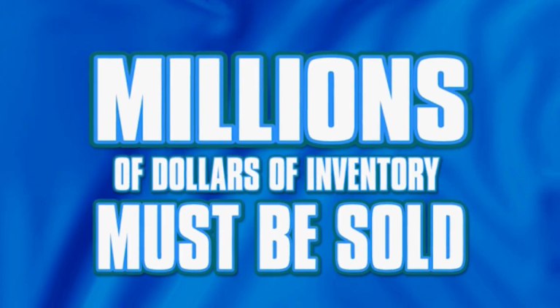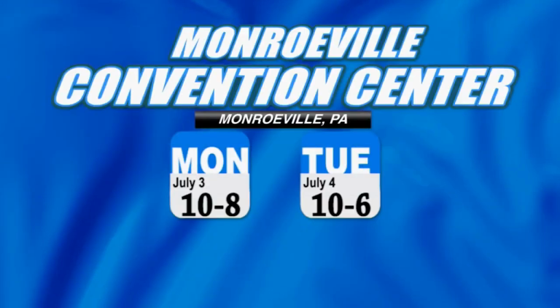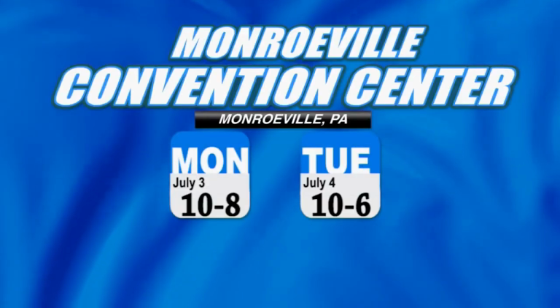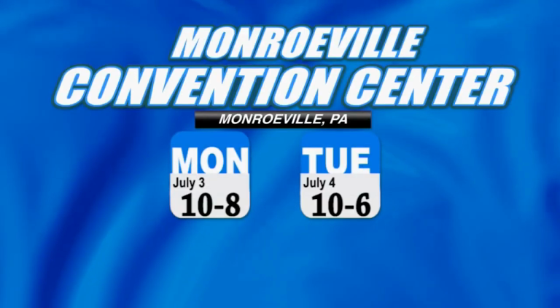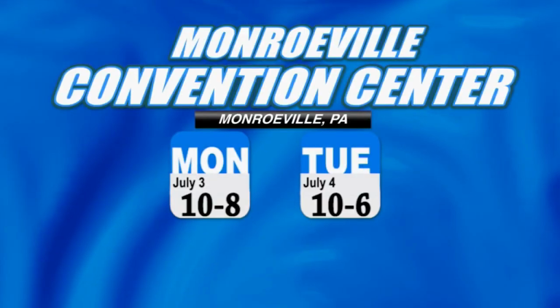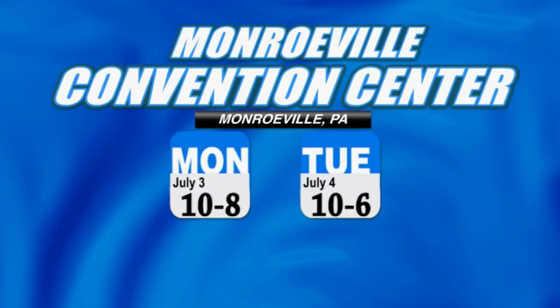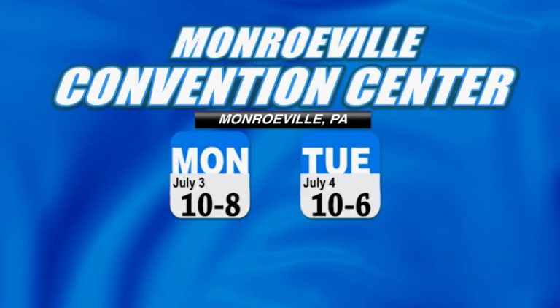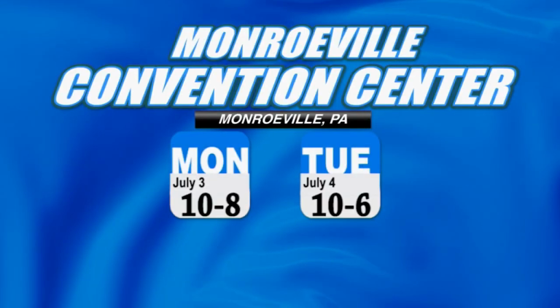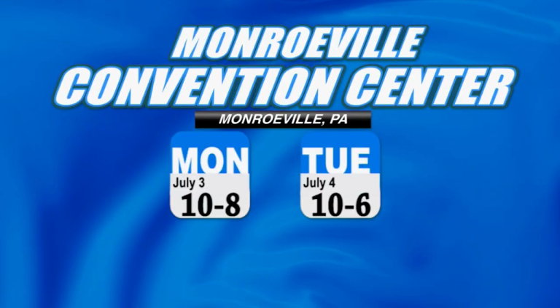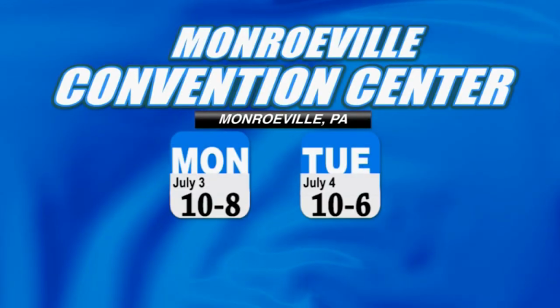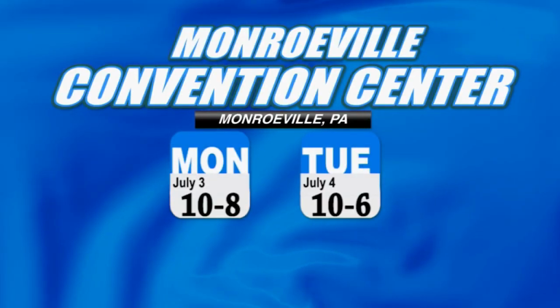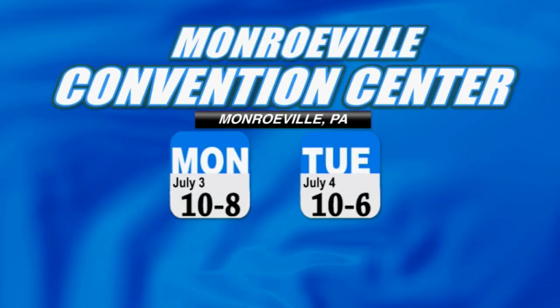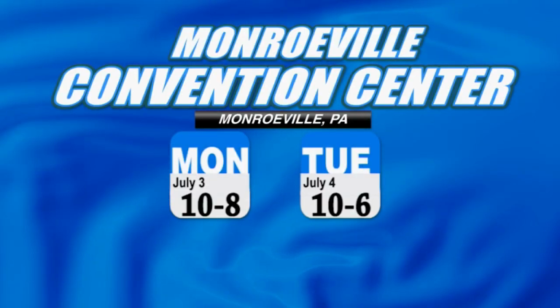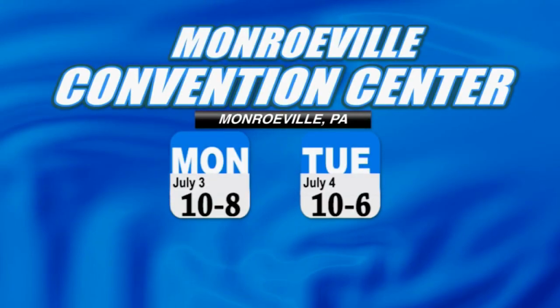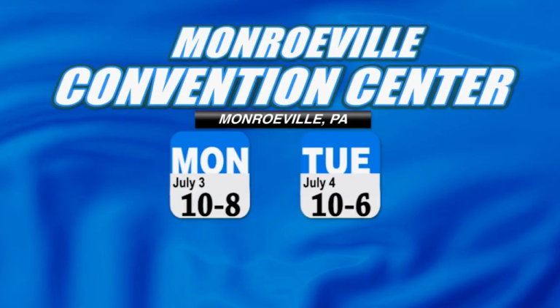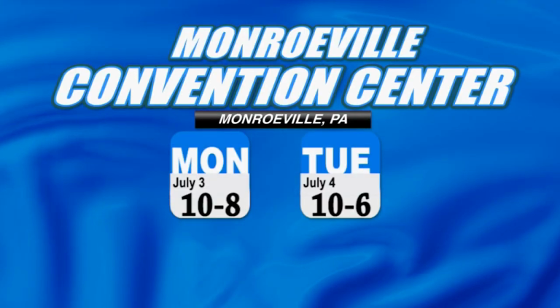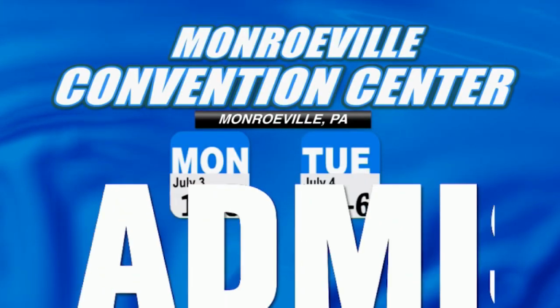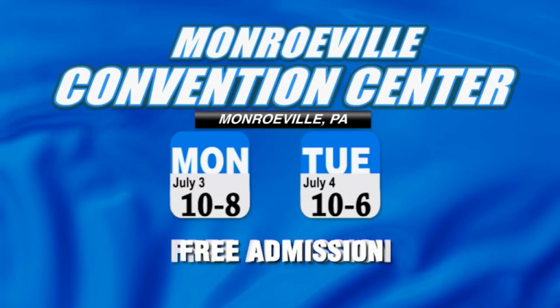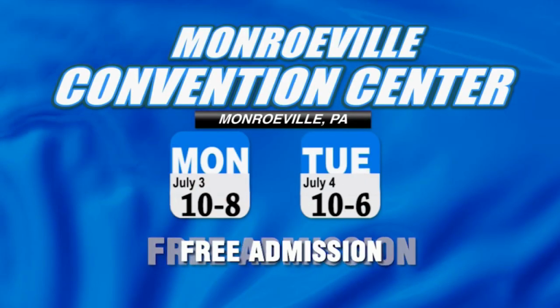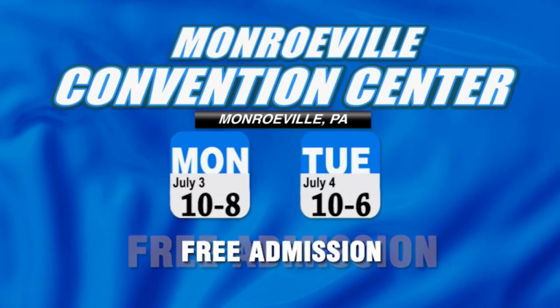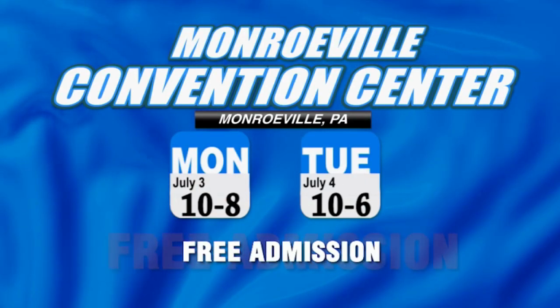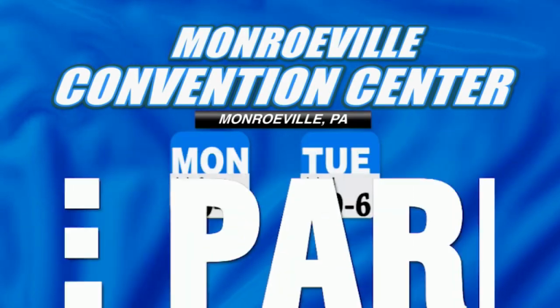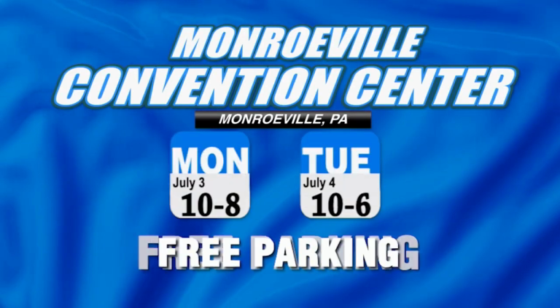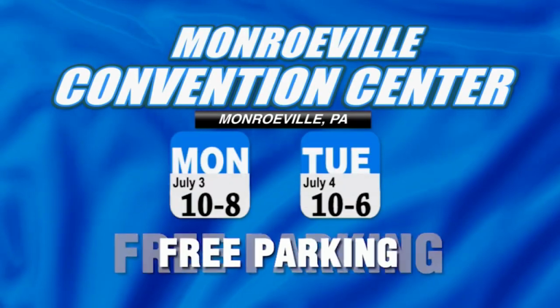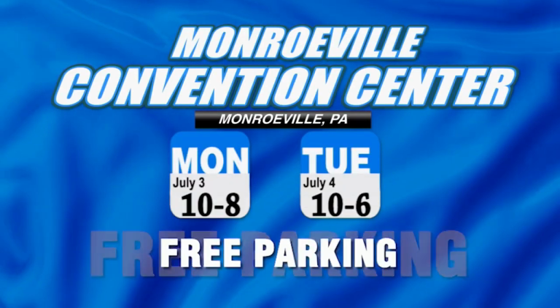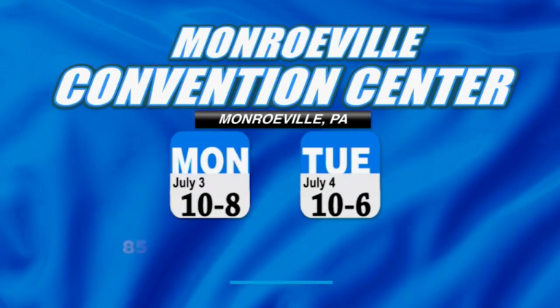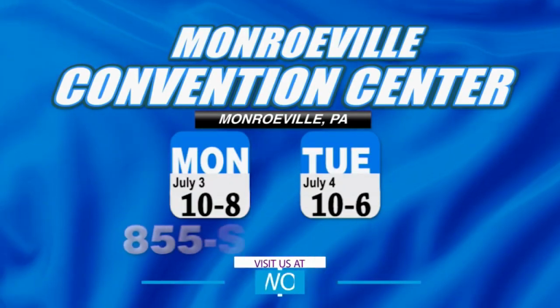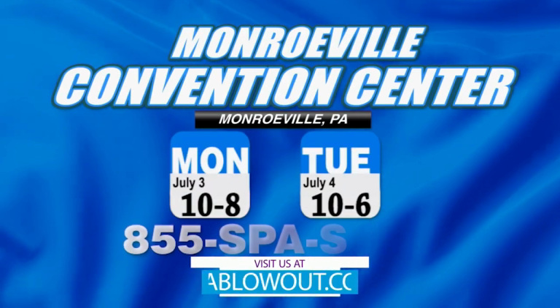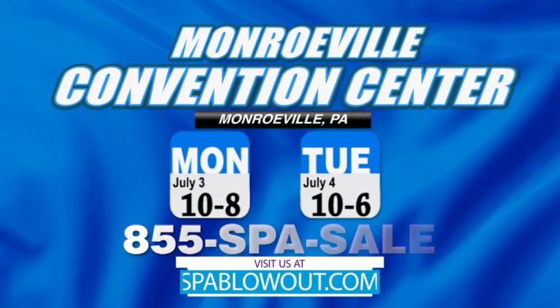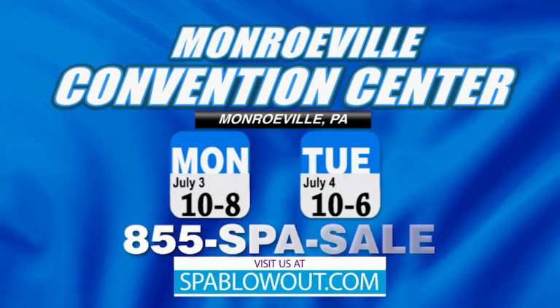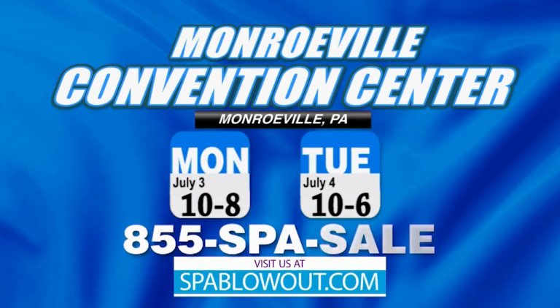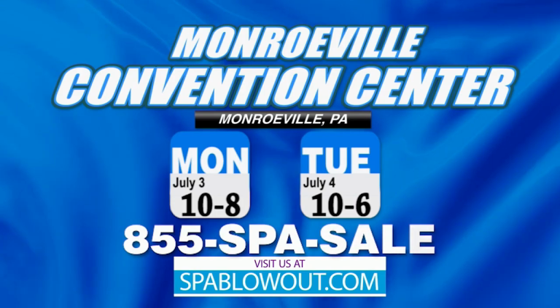Monroeville Convention Center. Free admission. Free parking. Call 855-SPA-SALE.